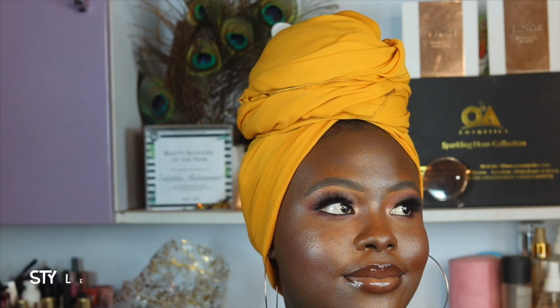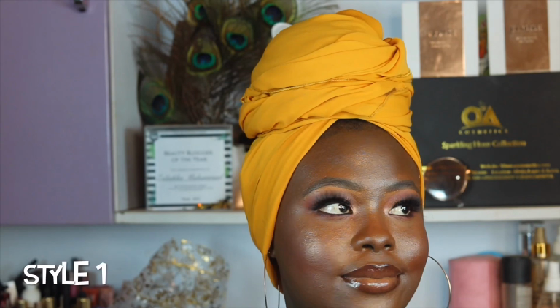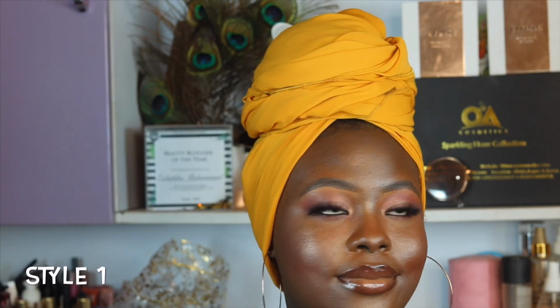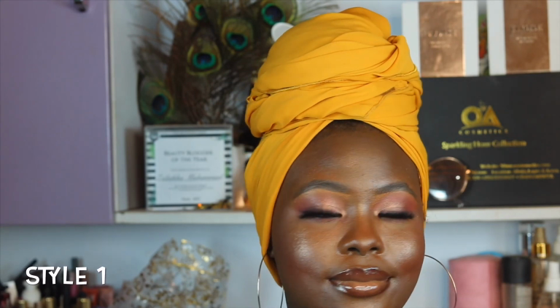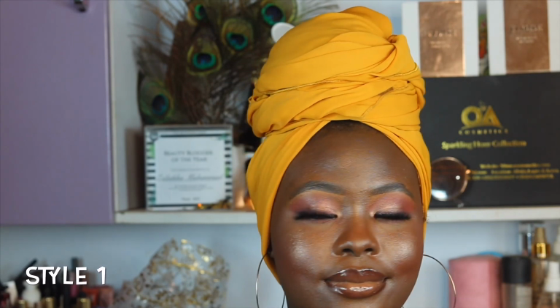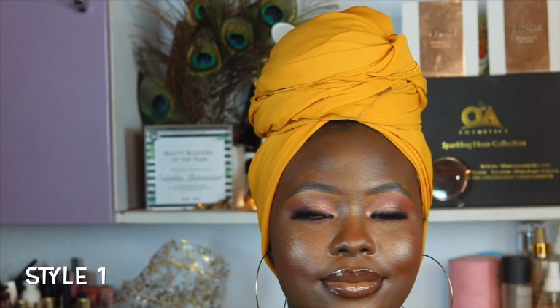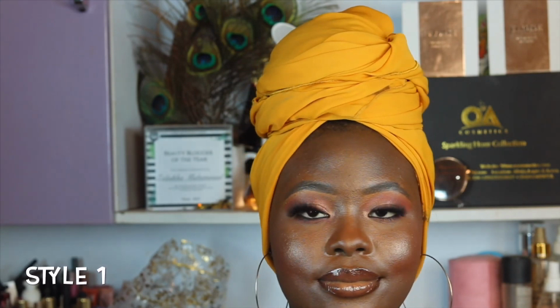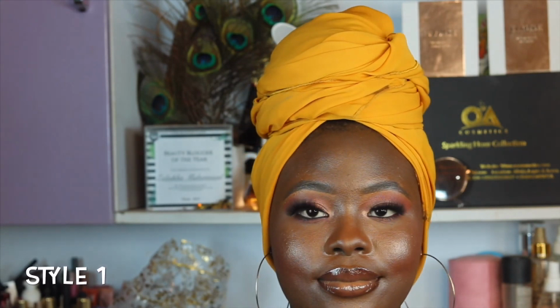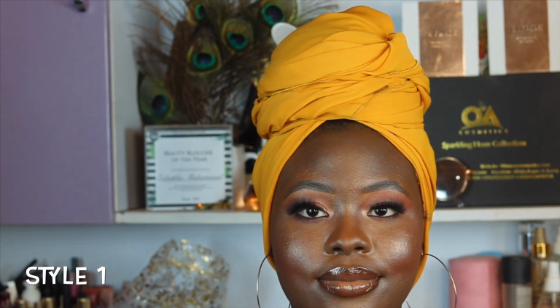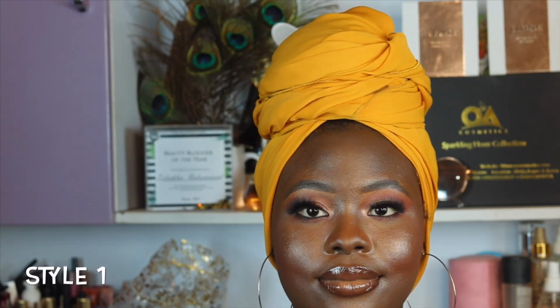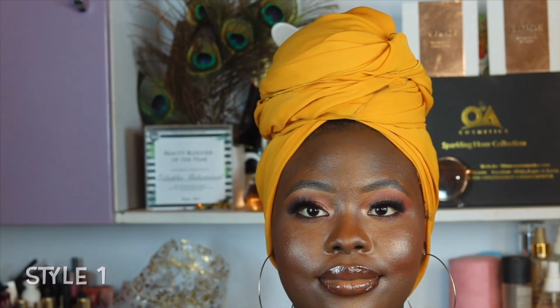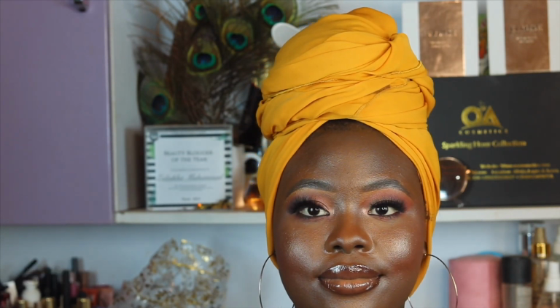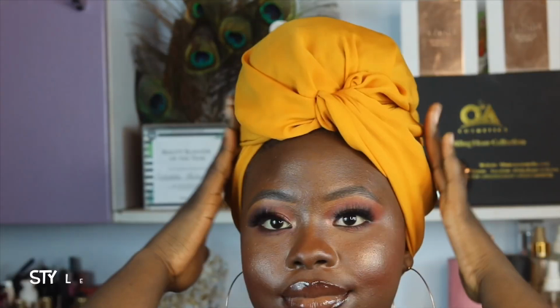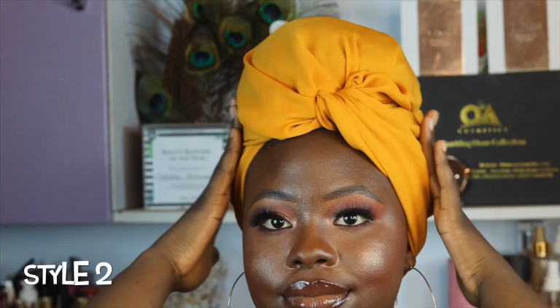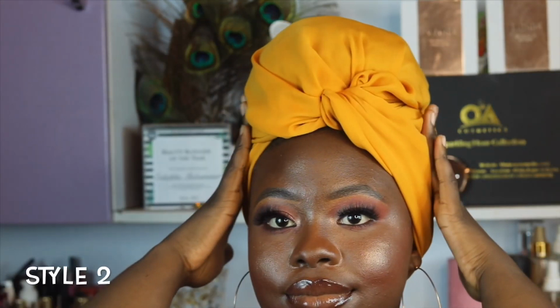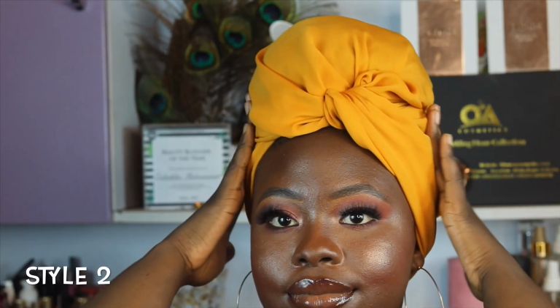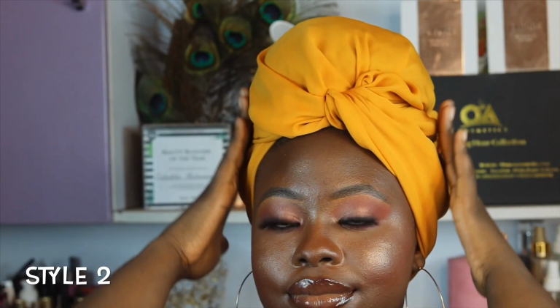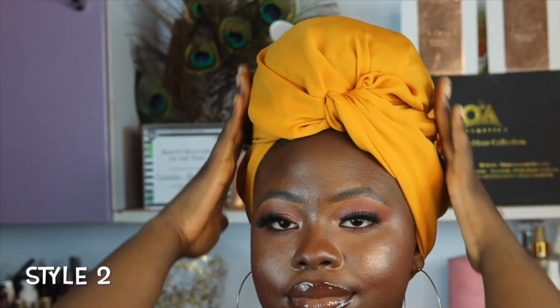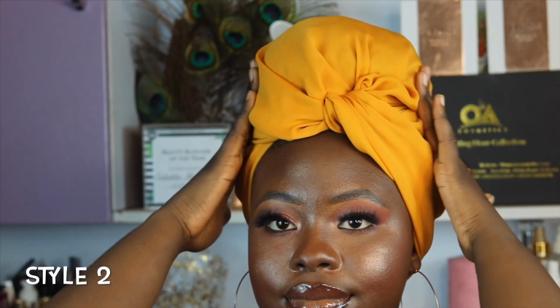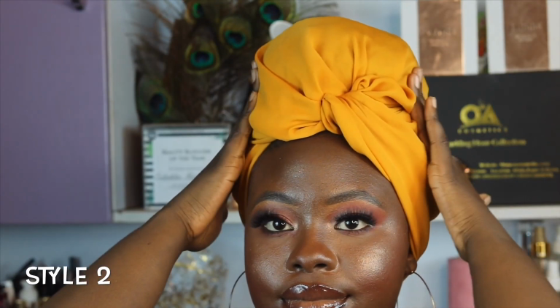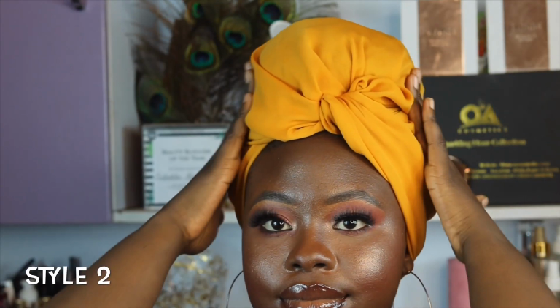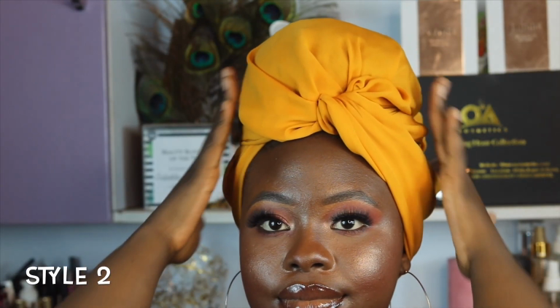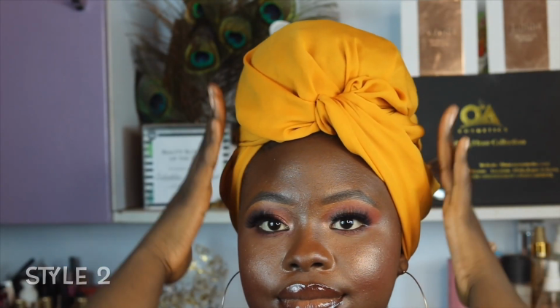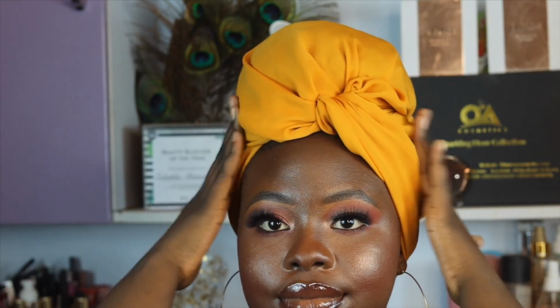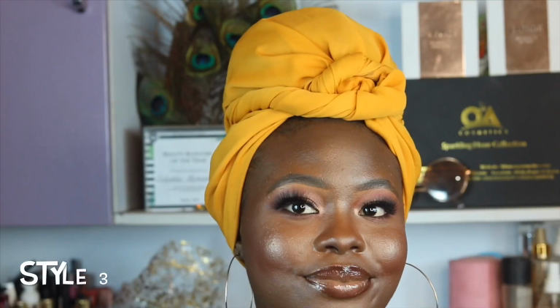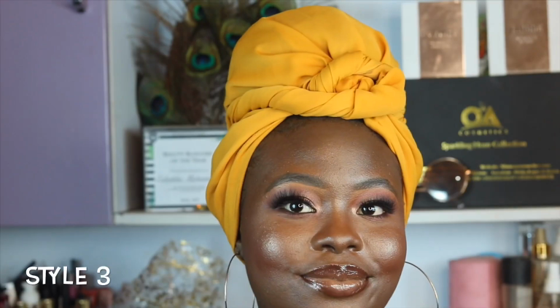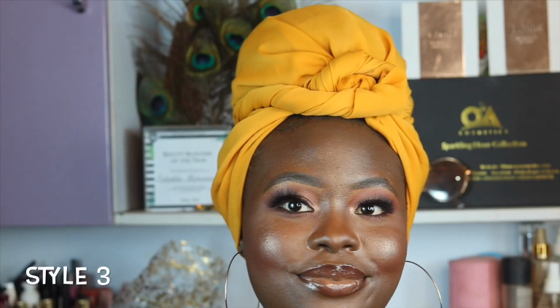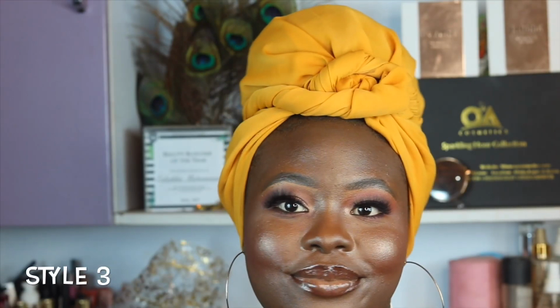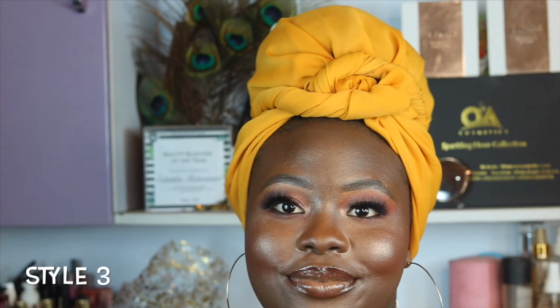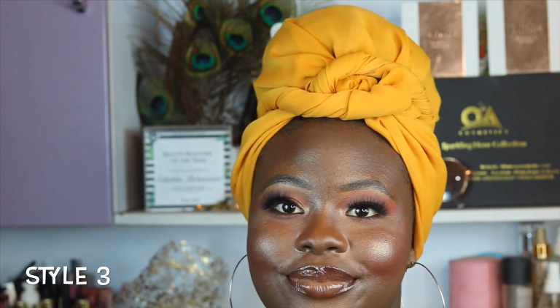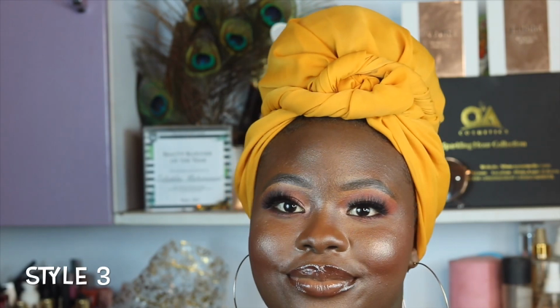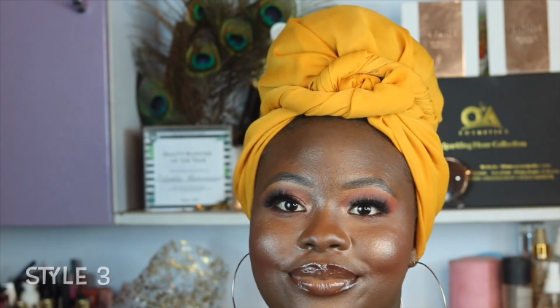Hi guys, welcome back to my channel again today. I'm going to be showing you guys how I achieved this turban style.